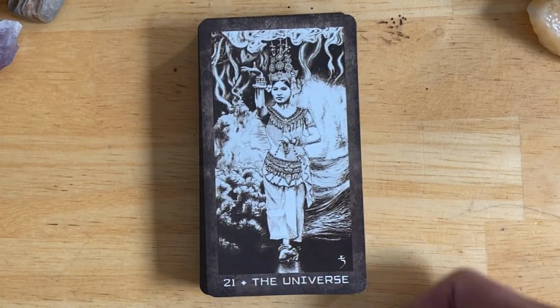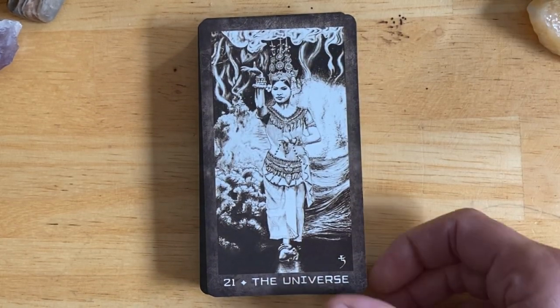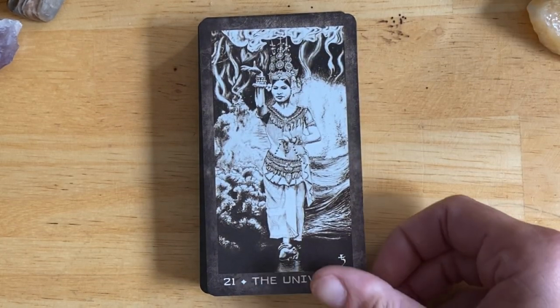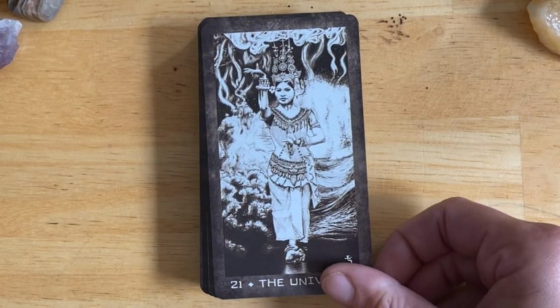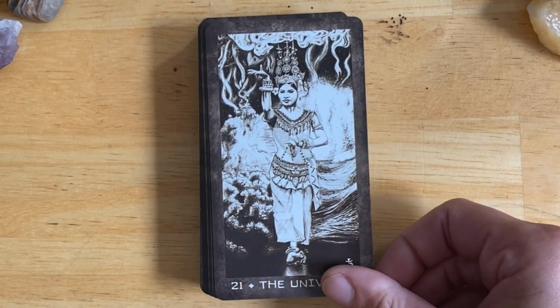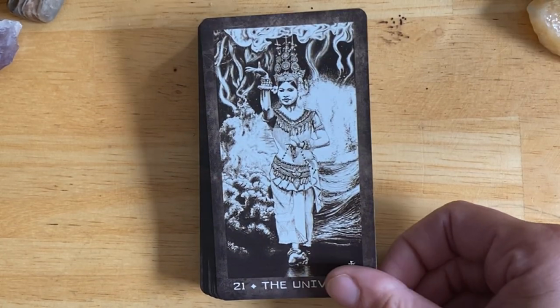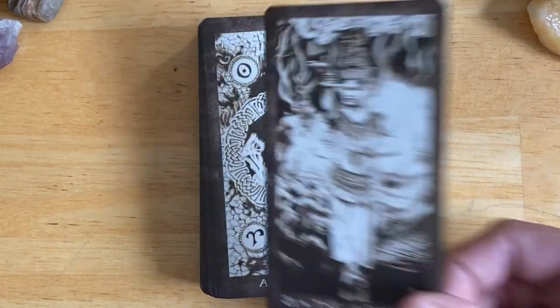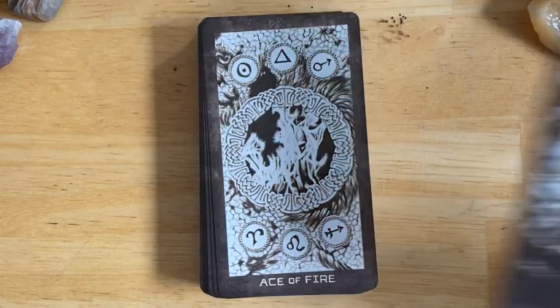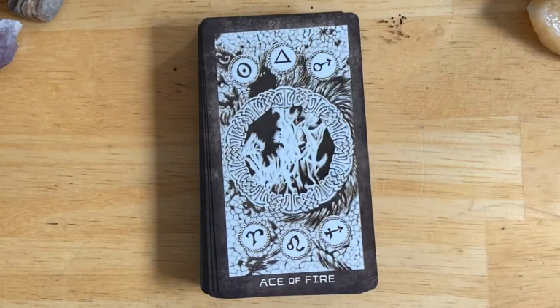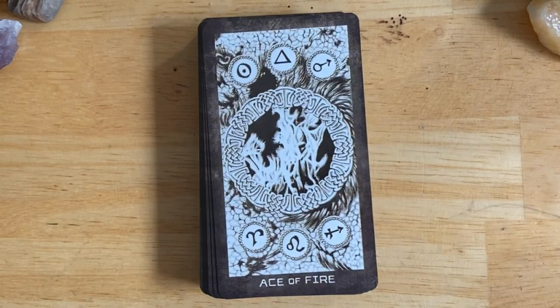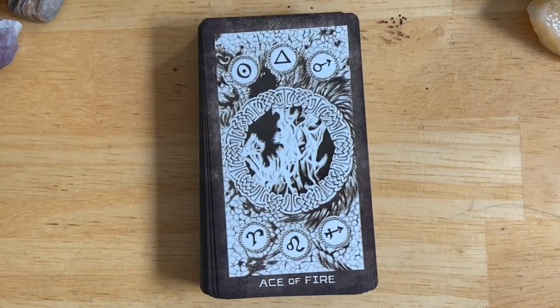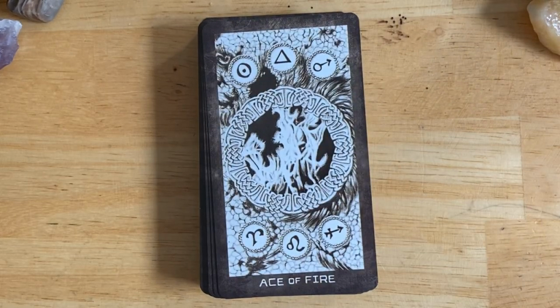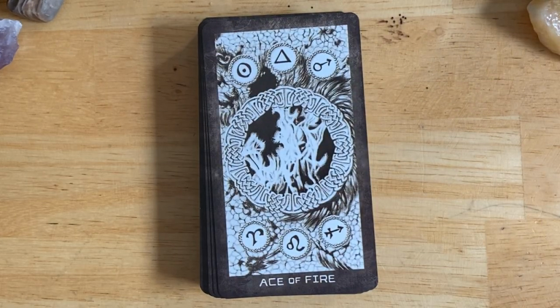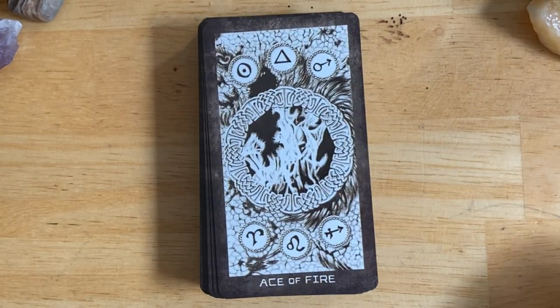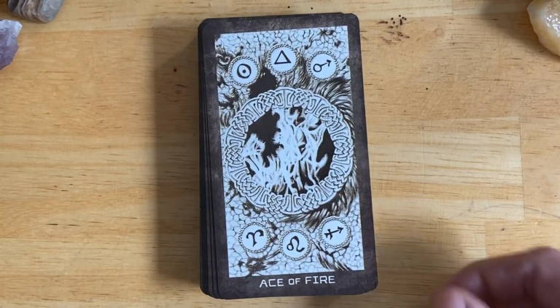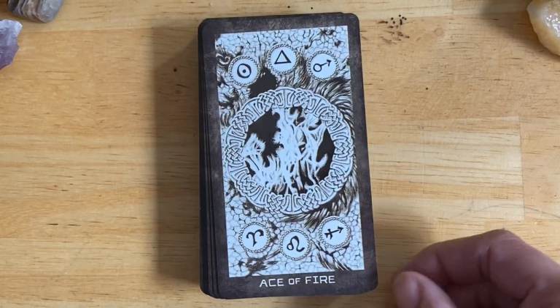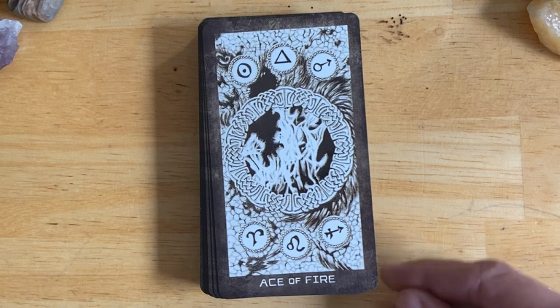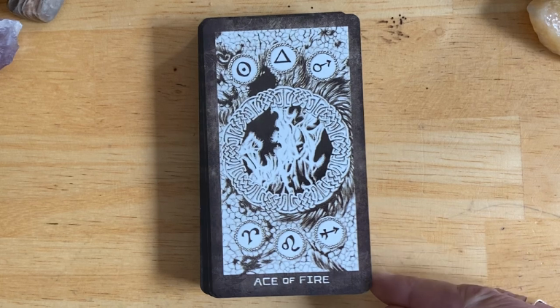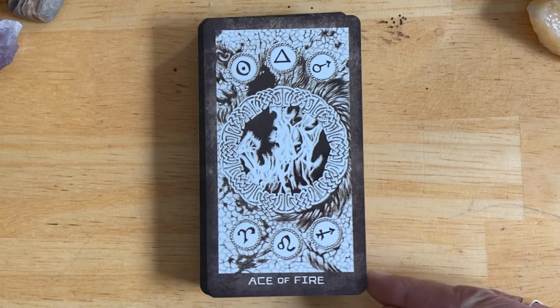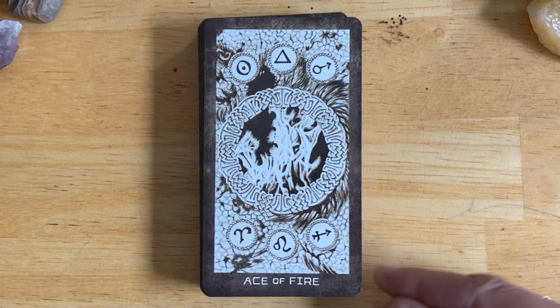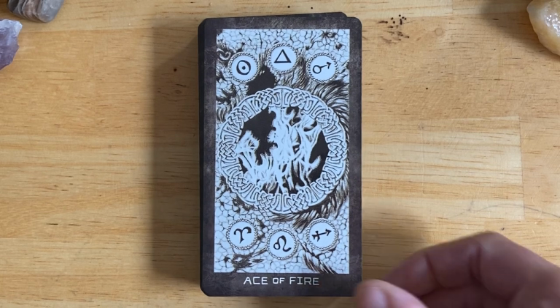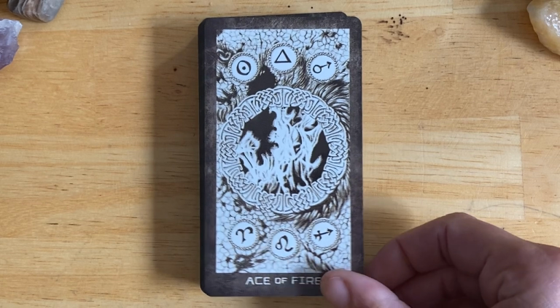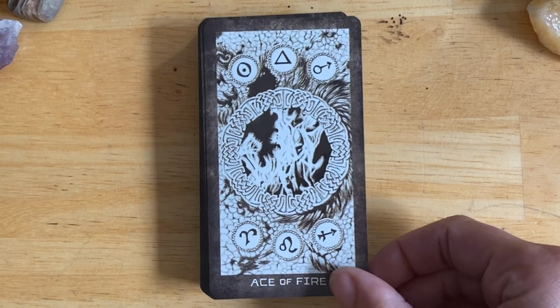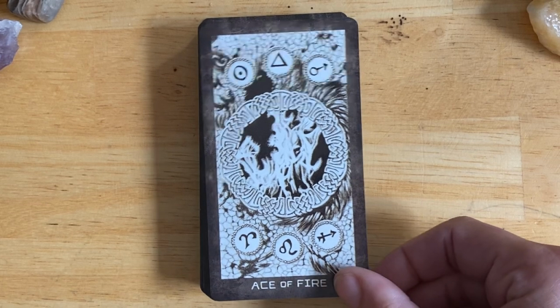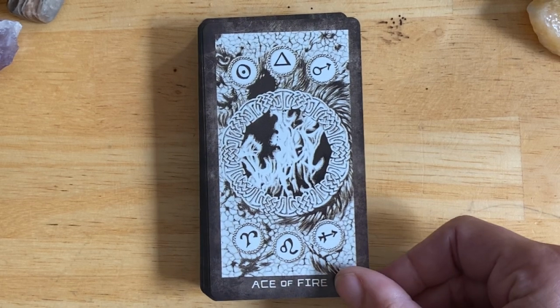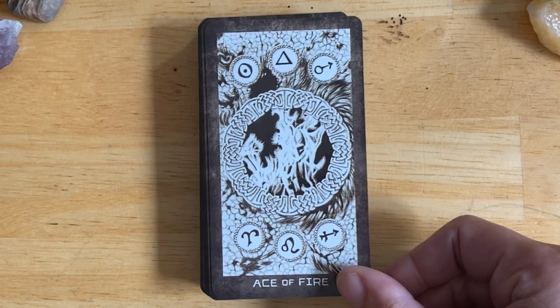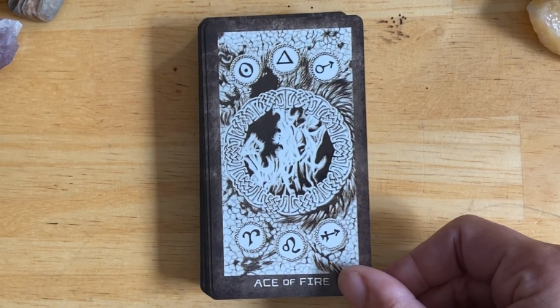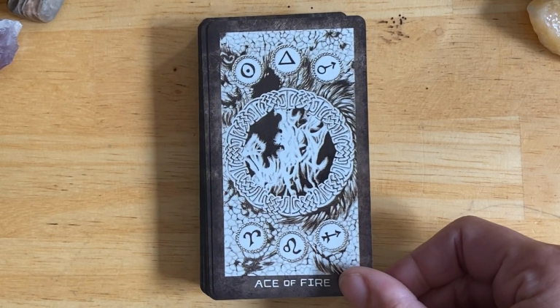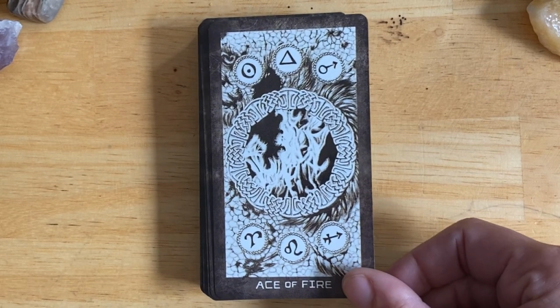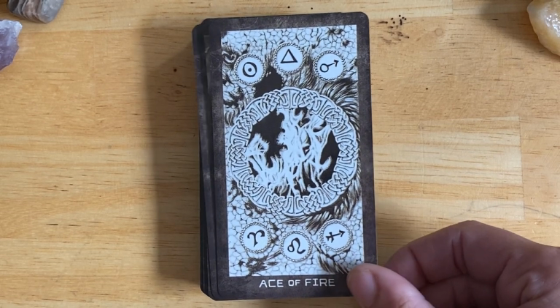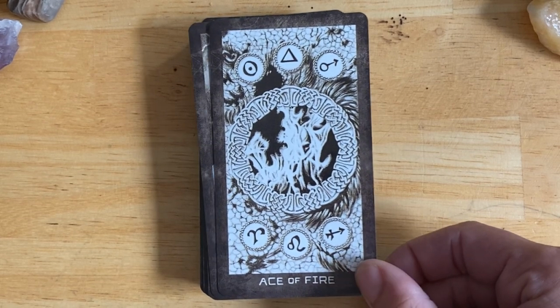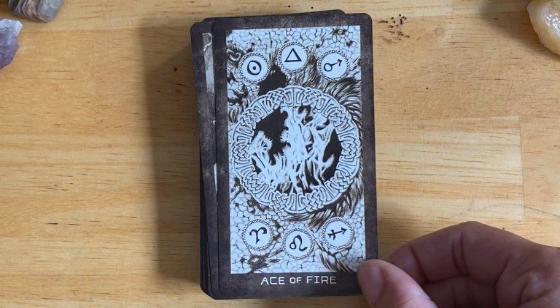Judgment. The Universe. All right, now into the suits.